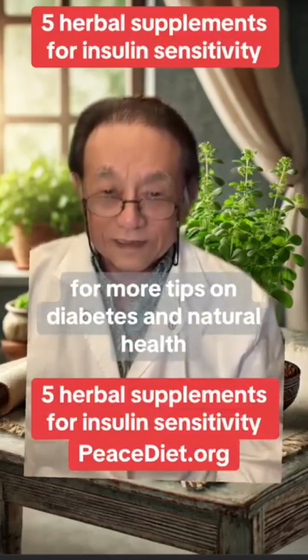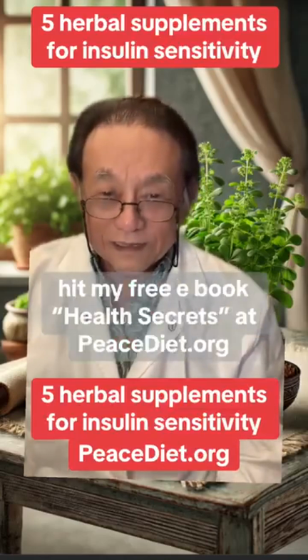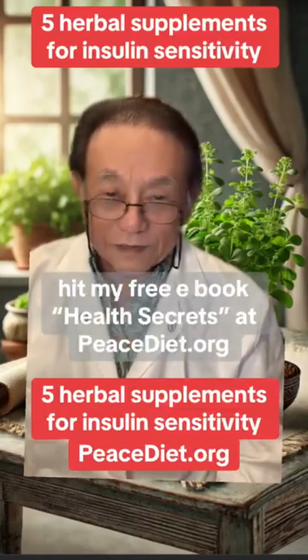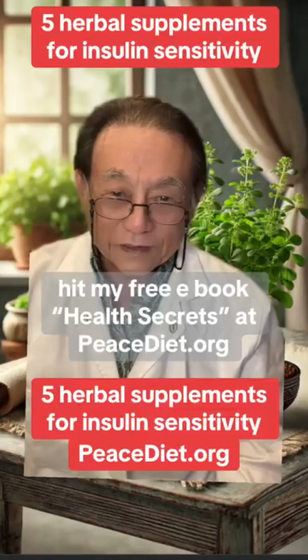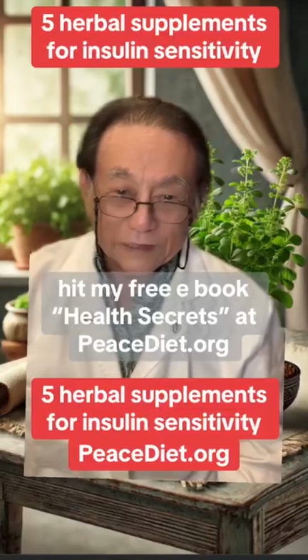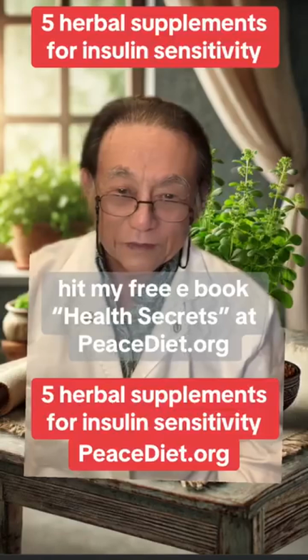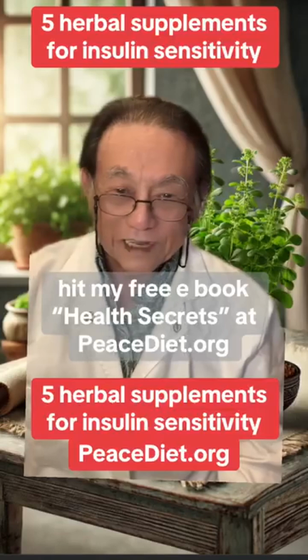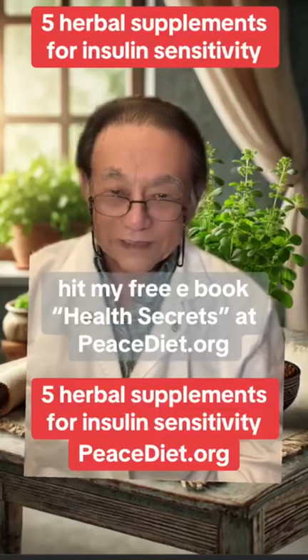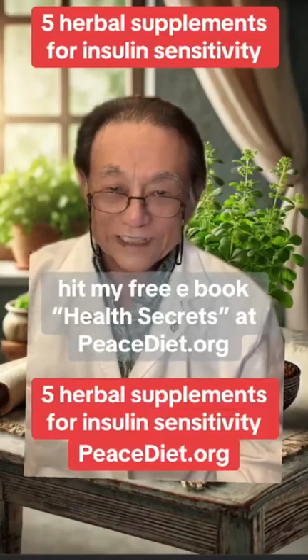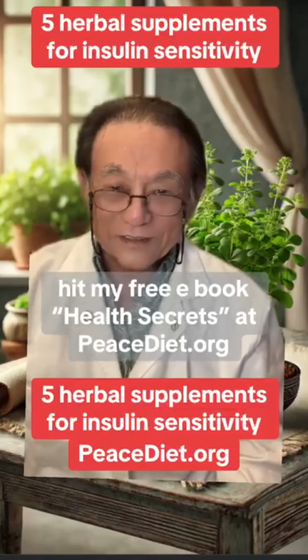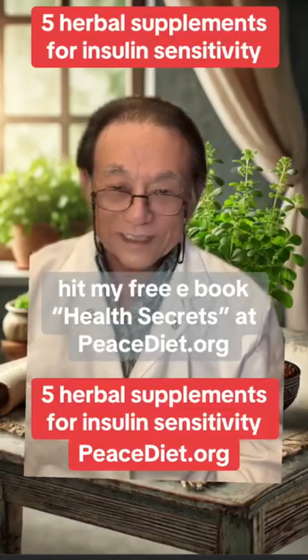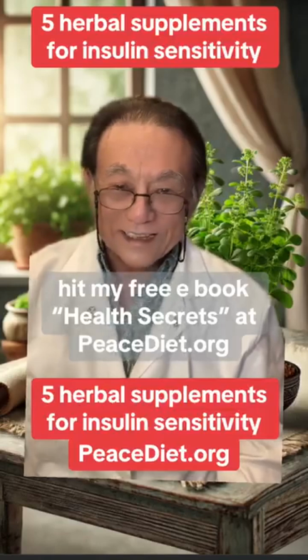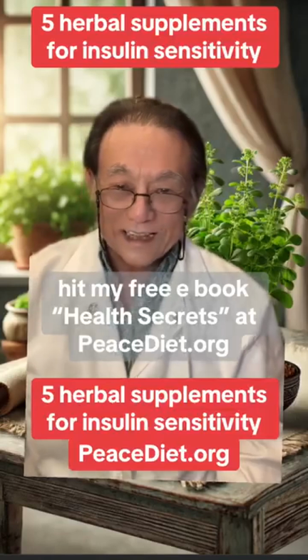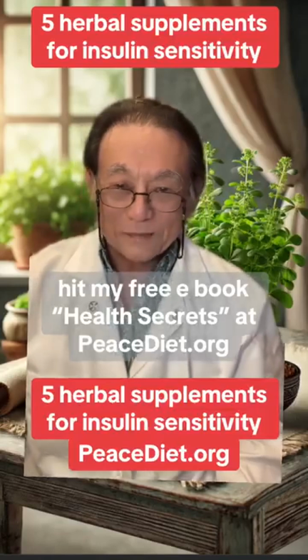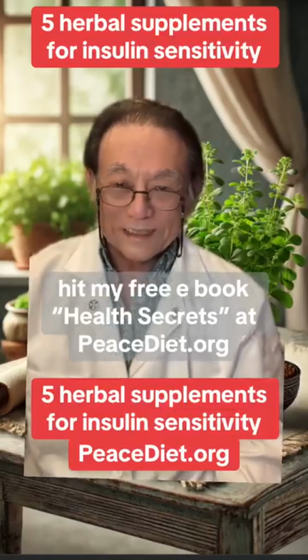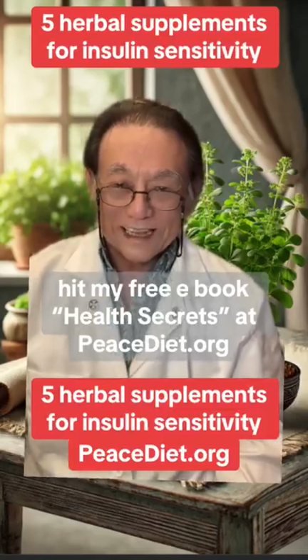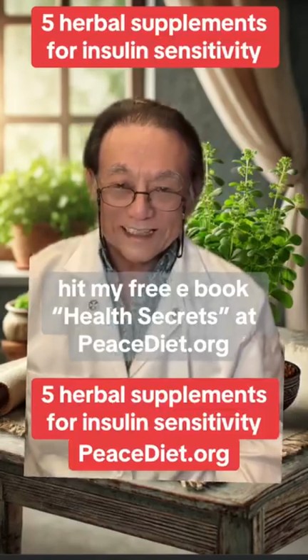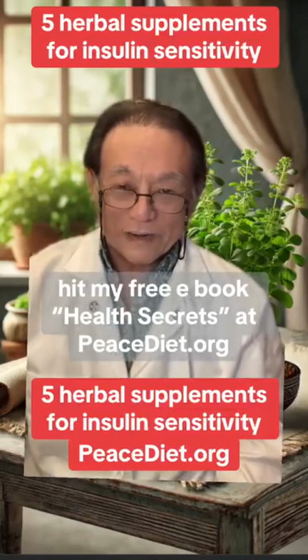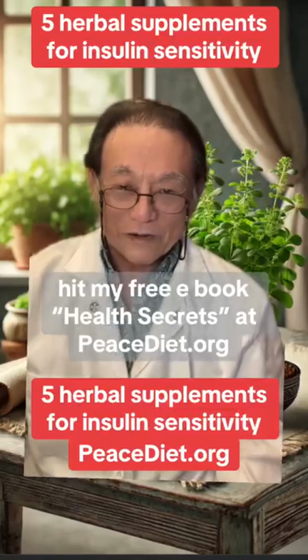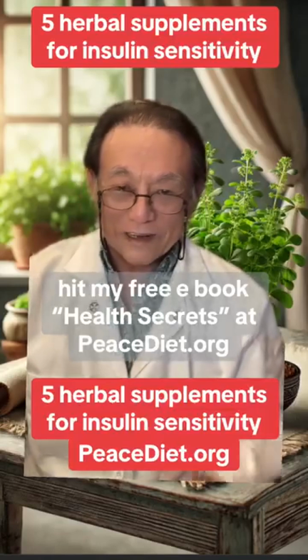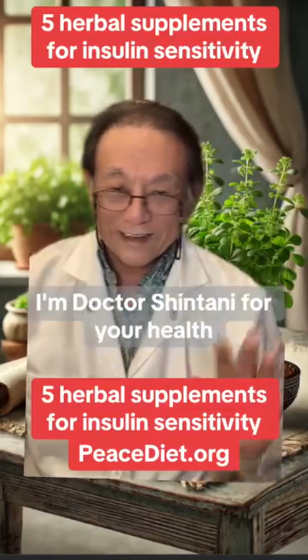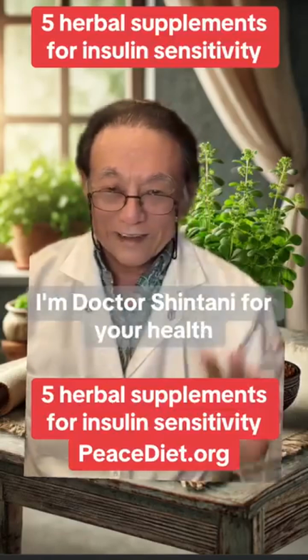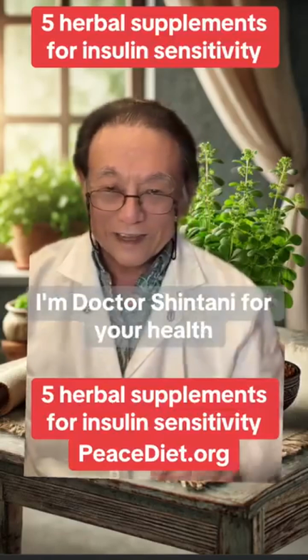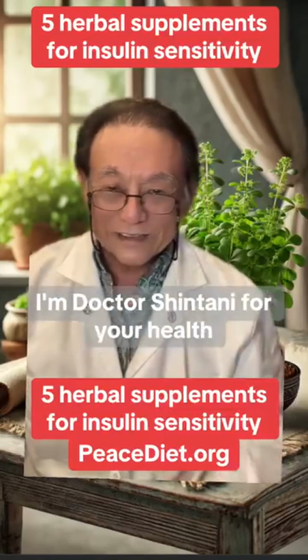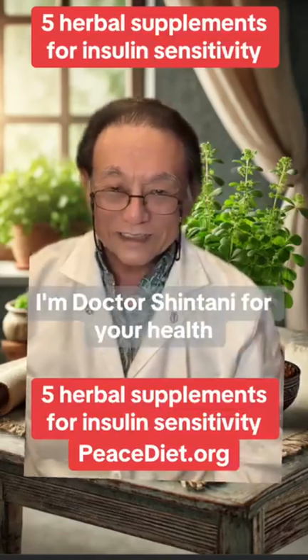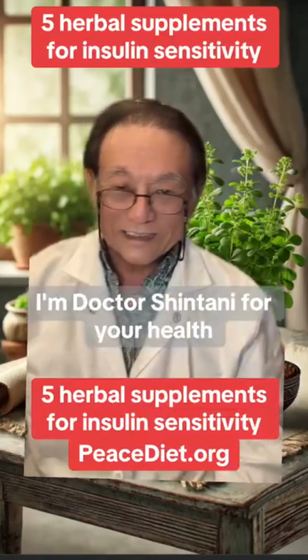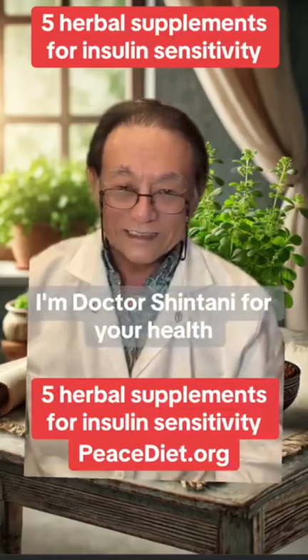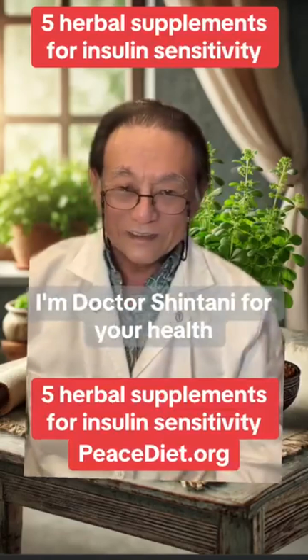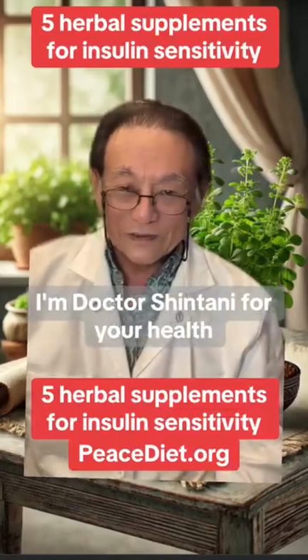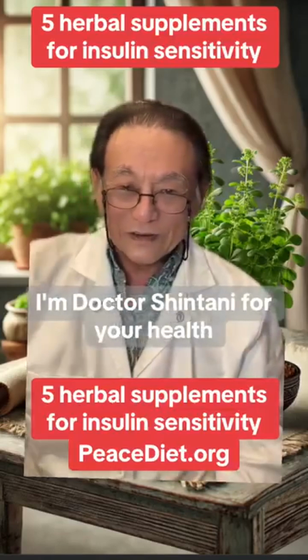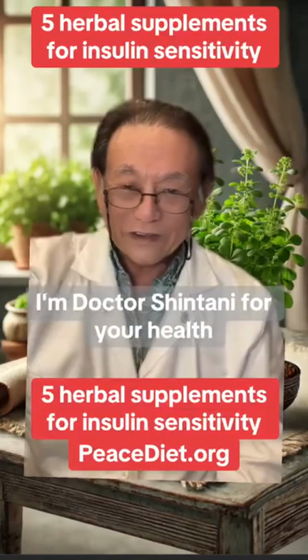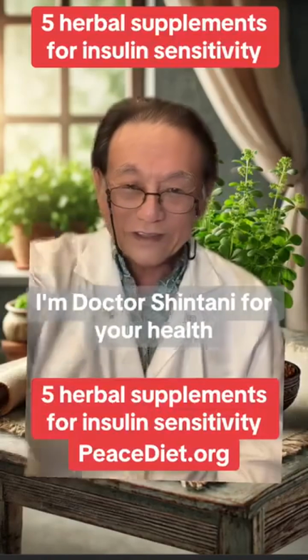For more tips on diabetes and natural health, get my free e-book, Health Secrets, at peacediet.org. I'm Dr. Shintani for your health.